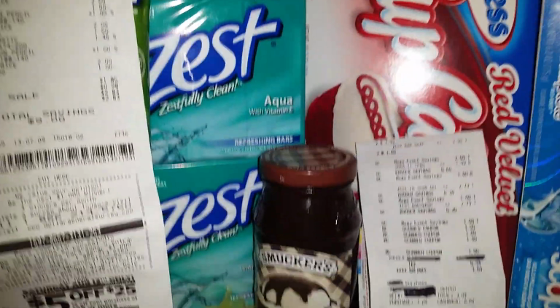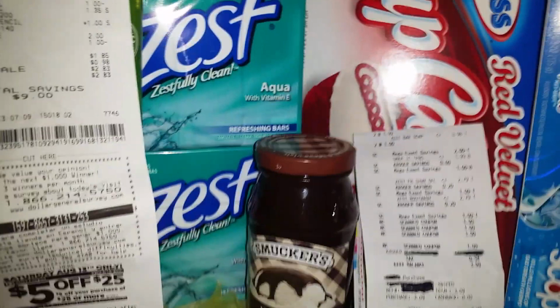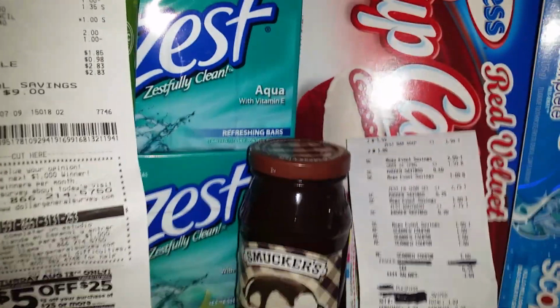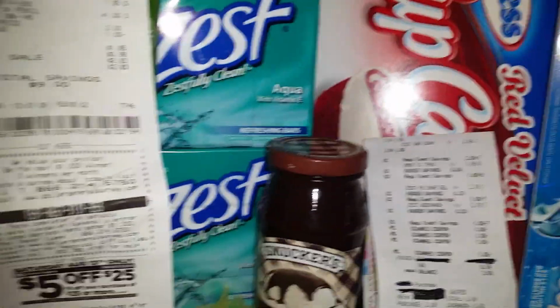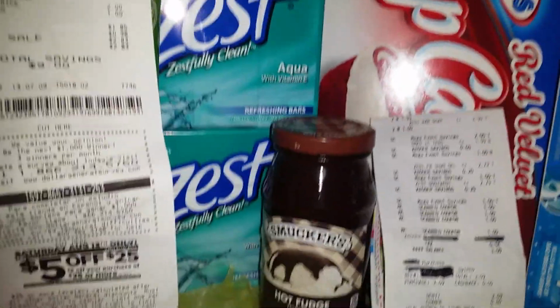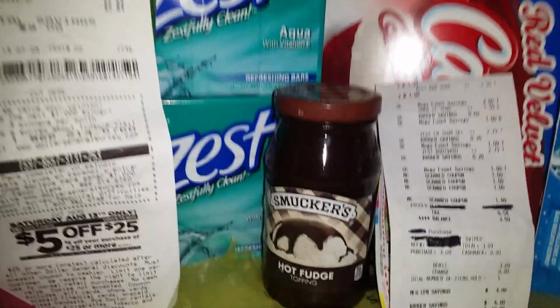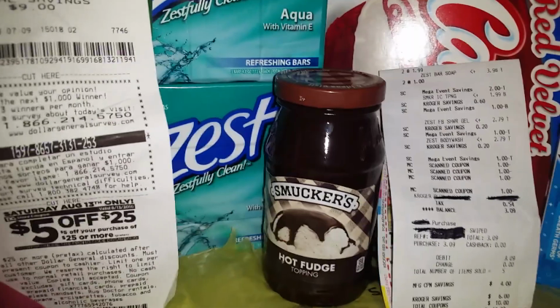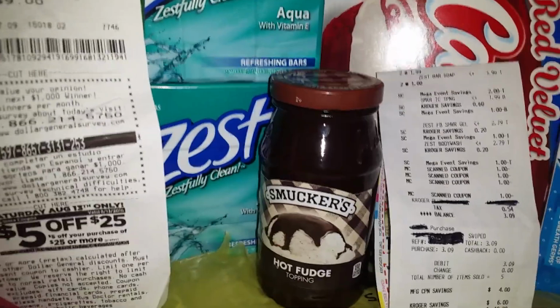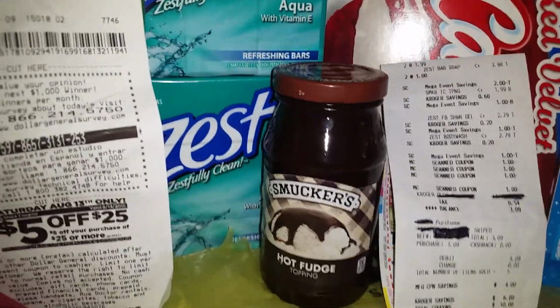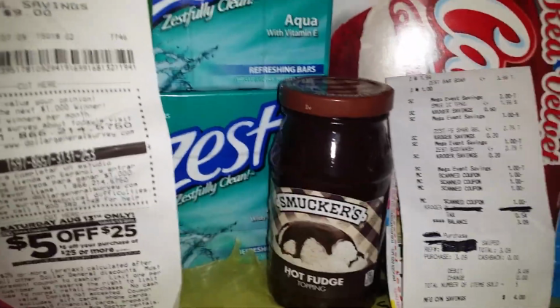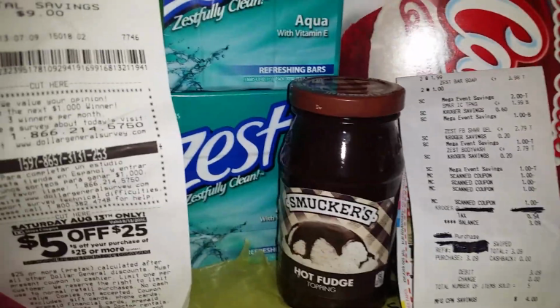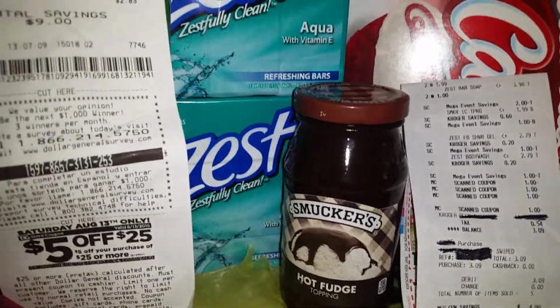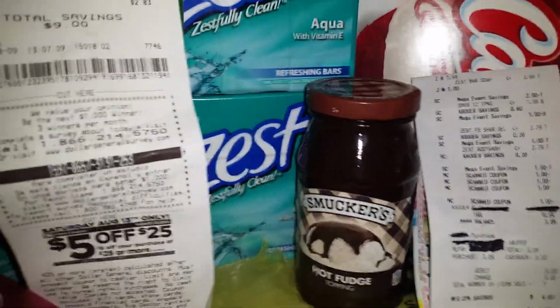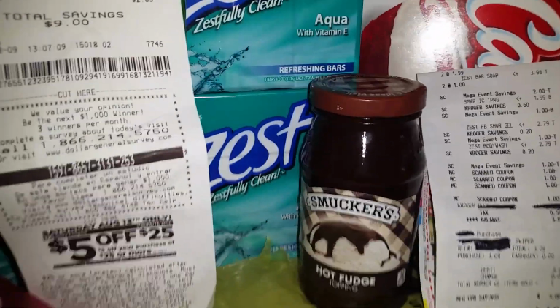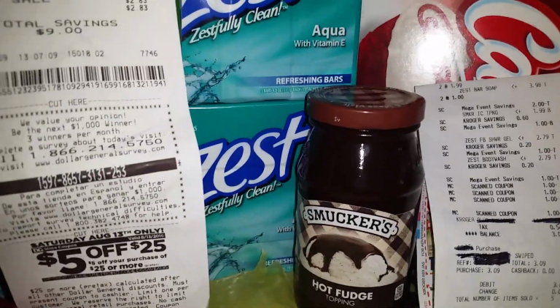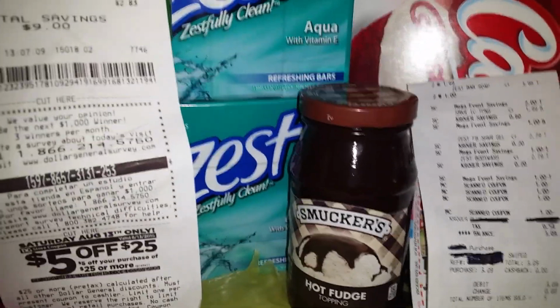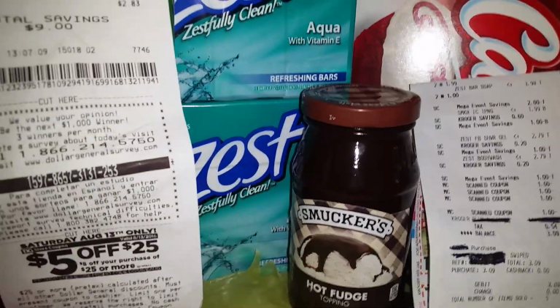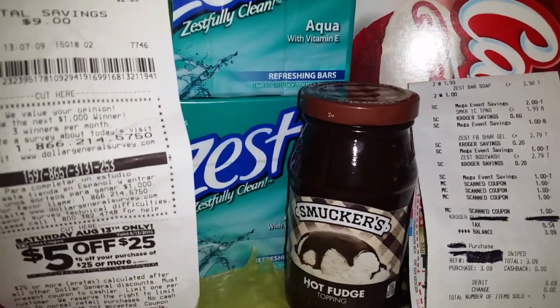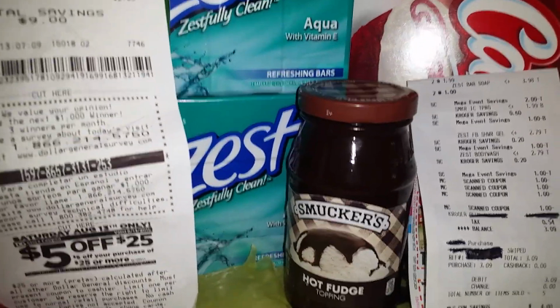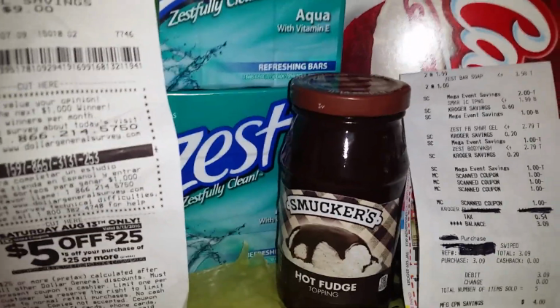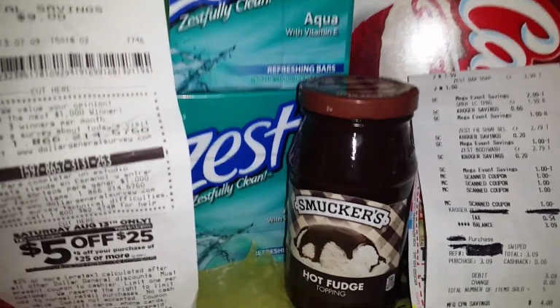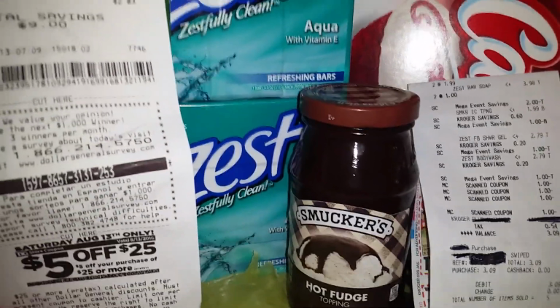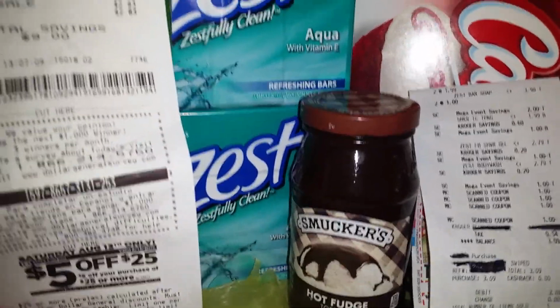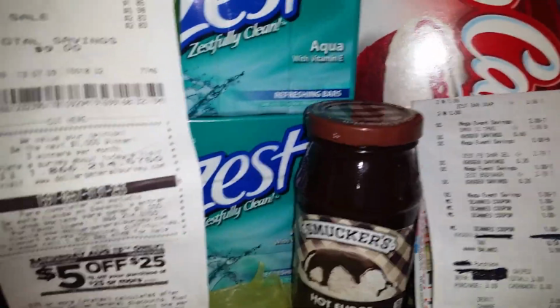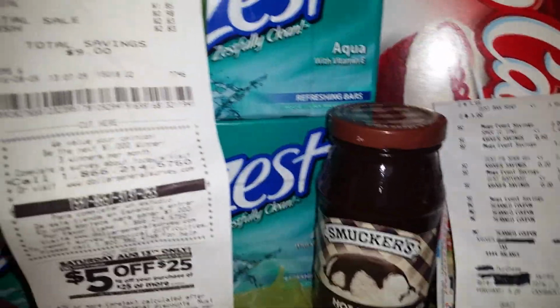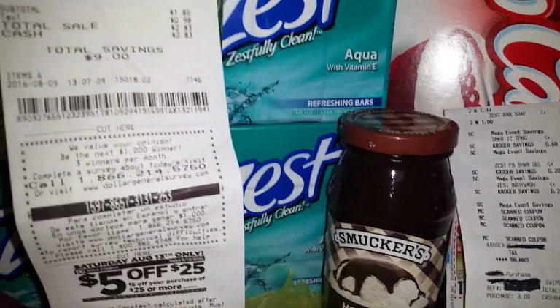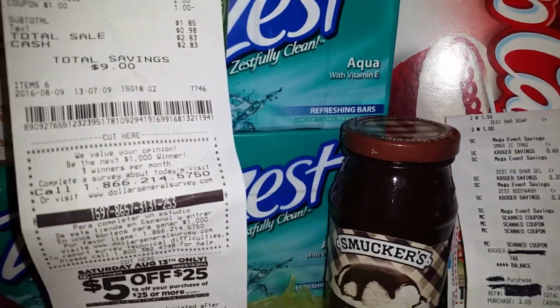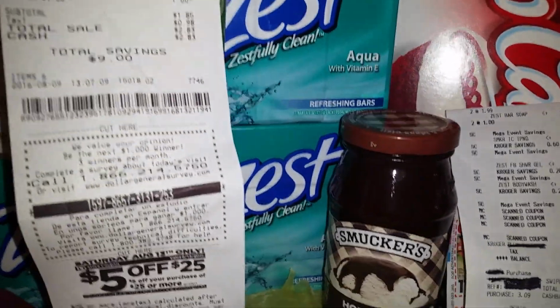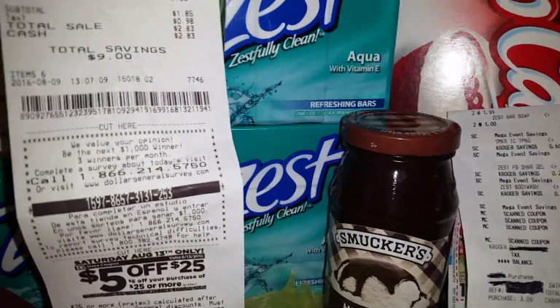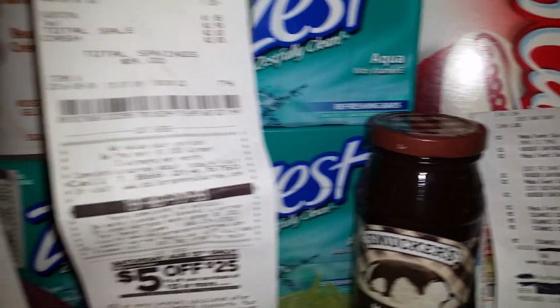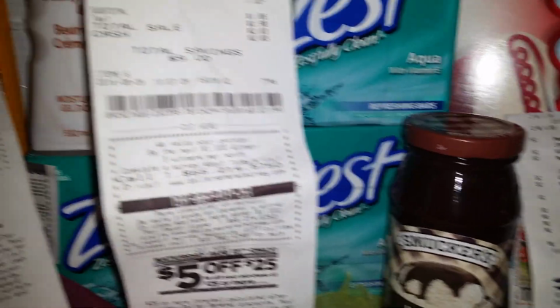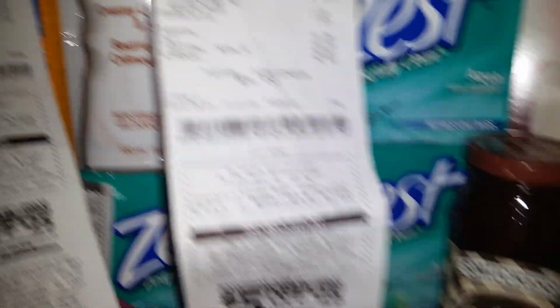Remind you, the sale goes off tonight at midnight. Those of you who have Kroger affiliates, you still can do those deals as well.